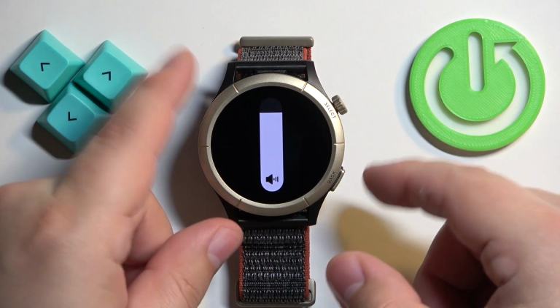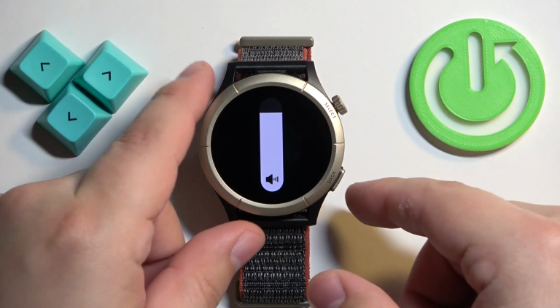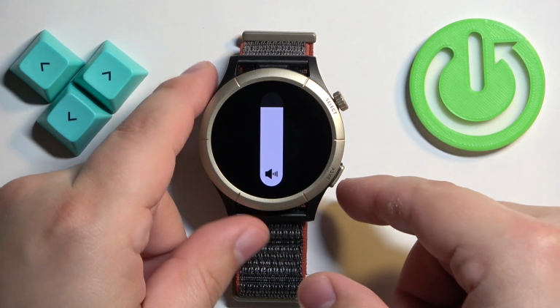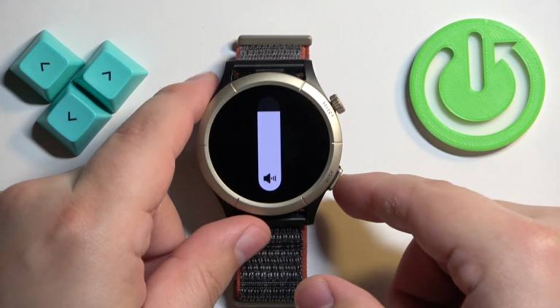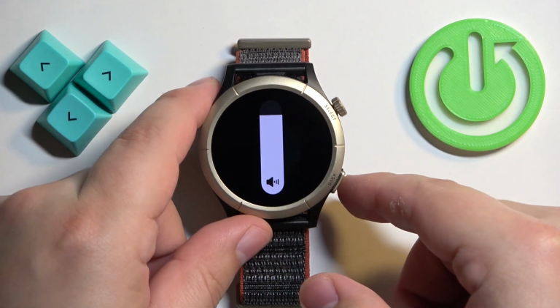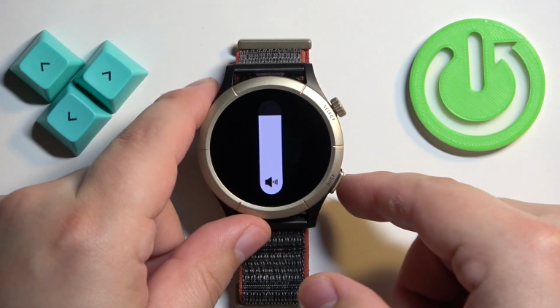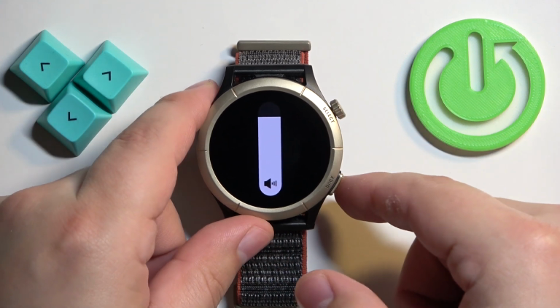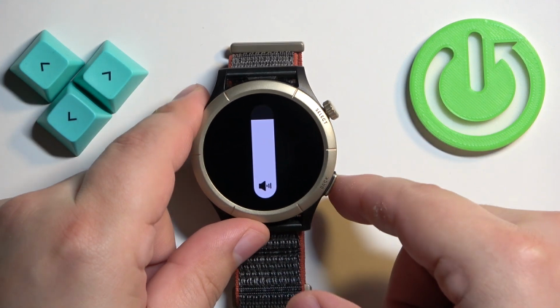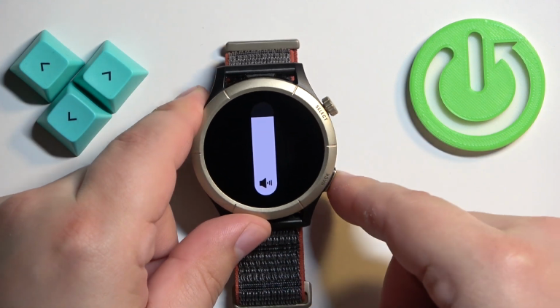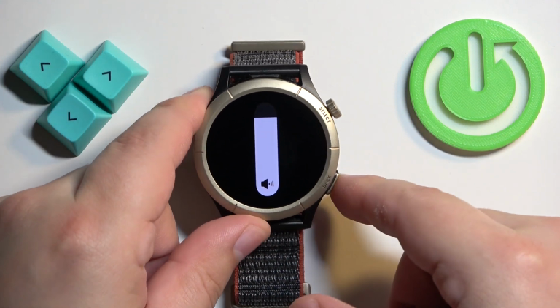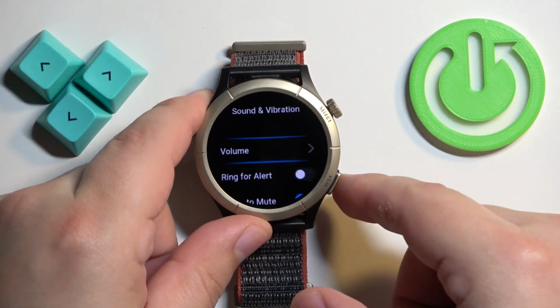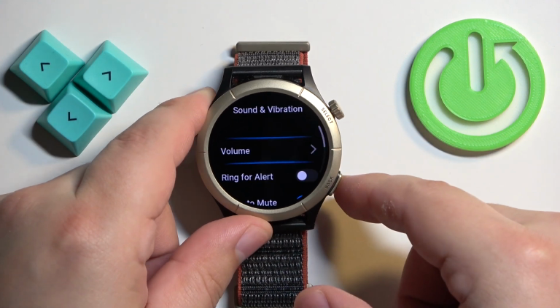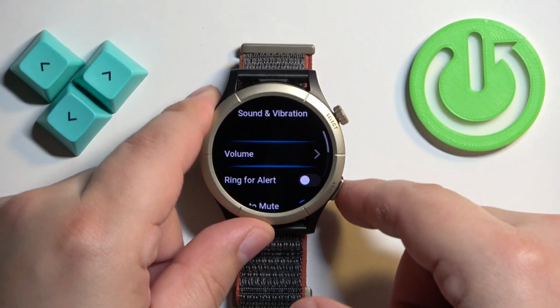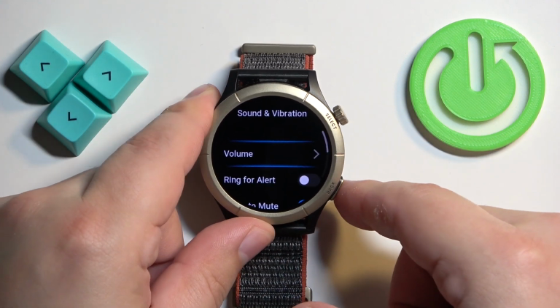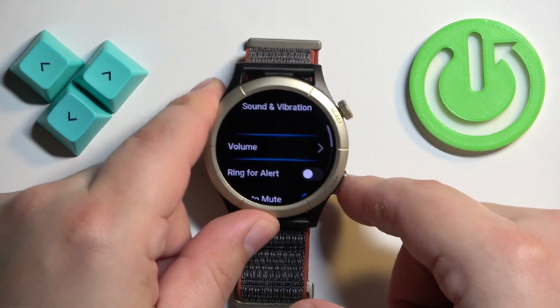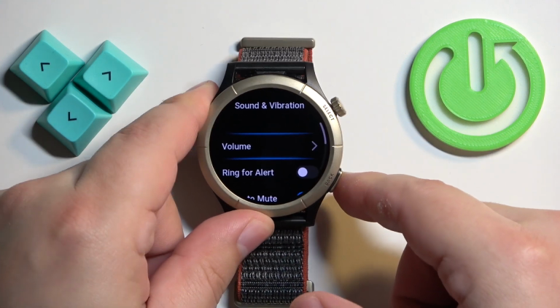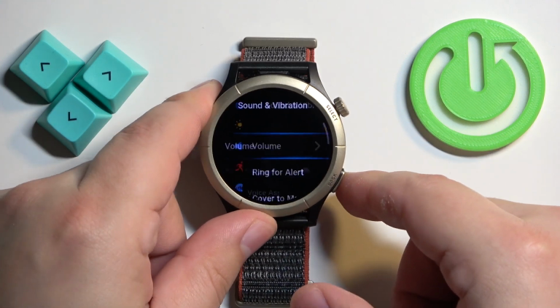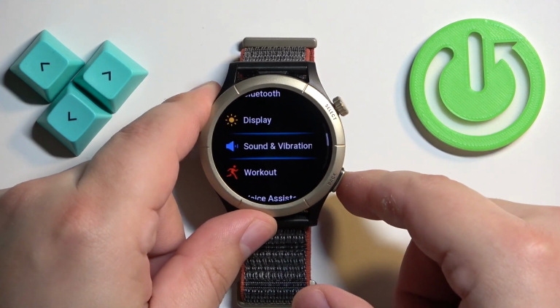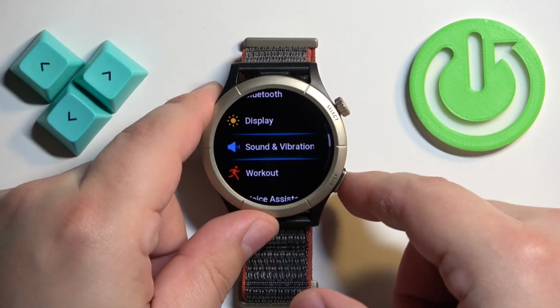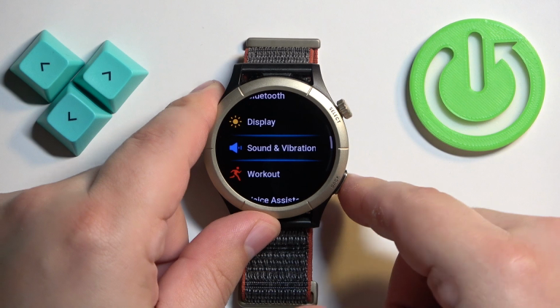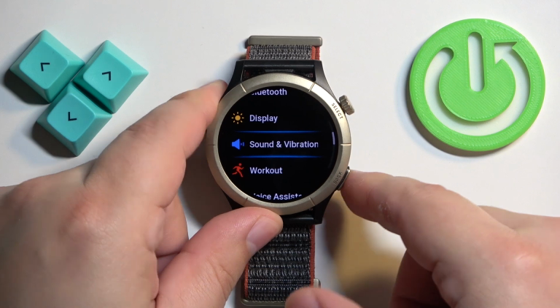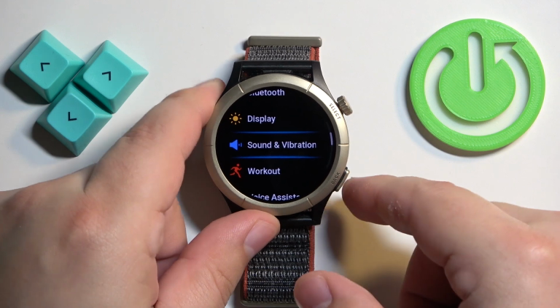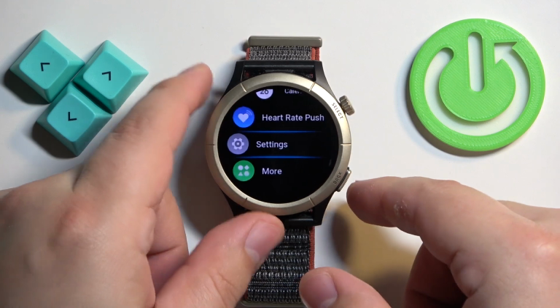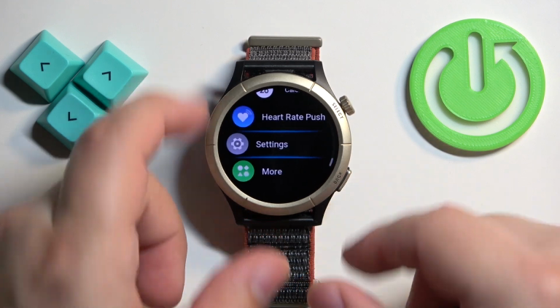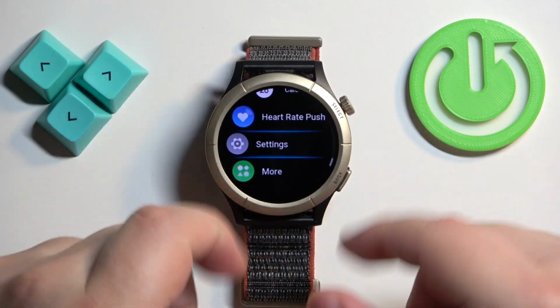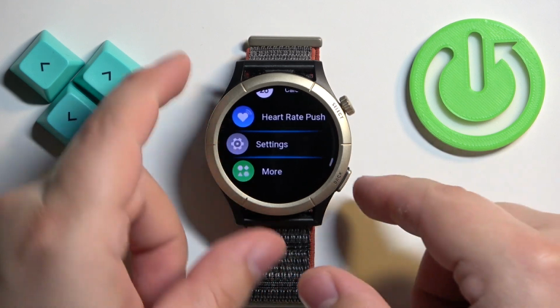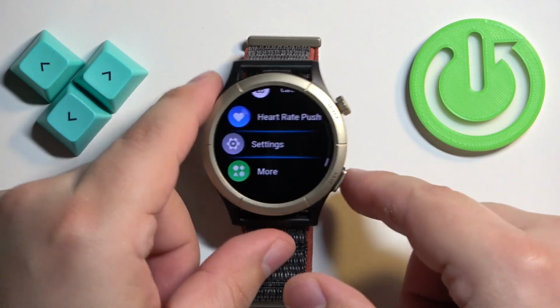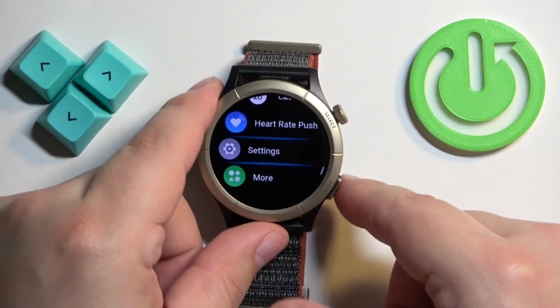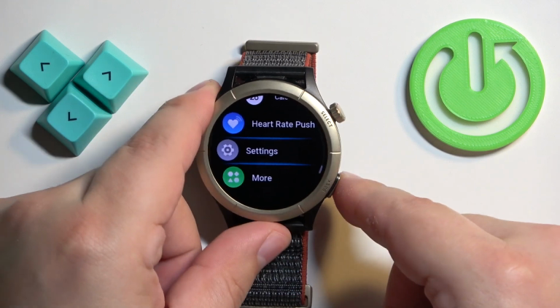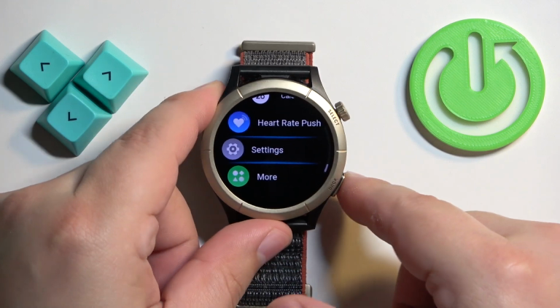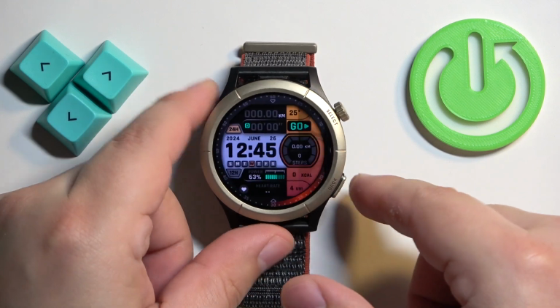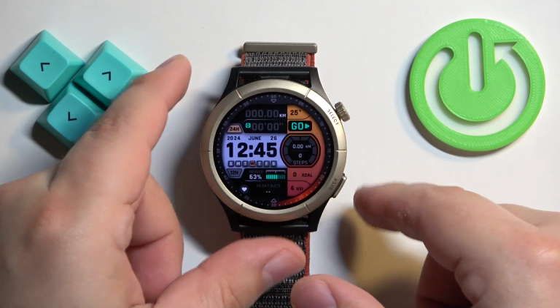And once you're done, of course you can press the back button a couple of times to go back to the watch face.